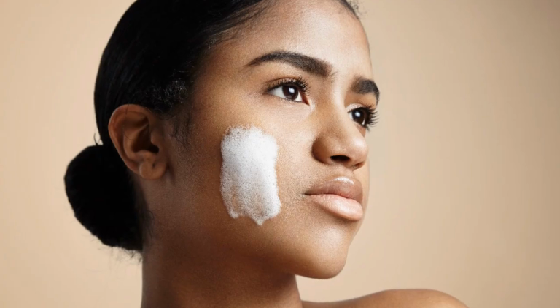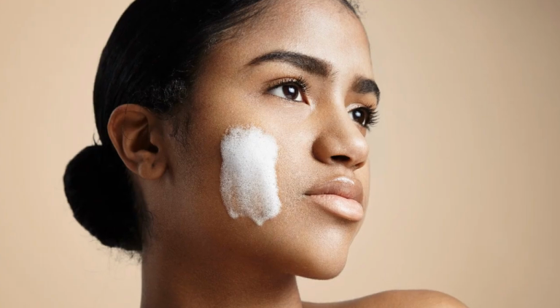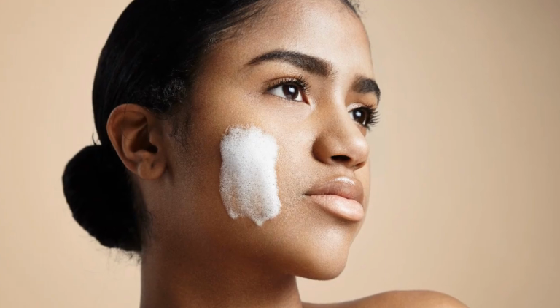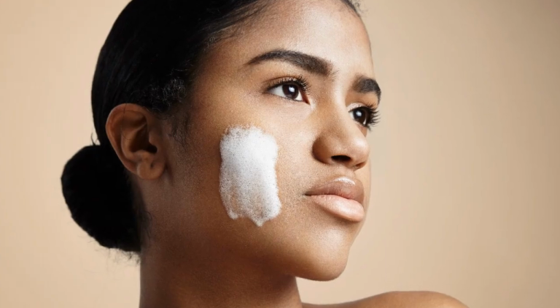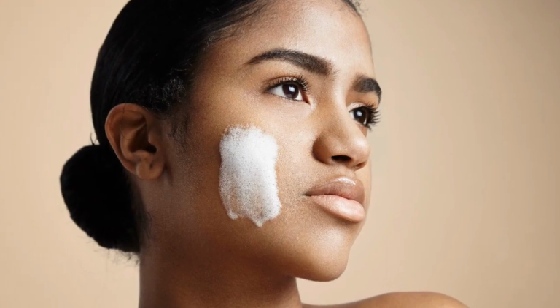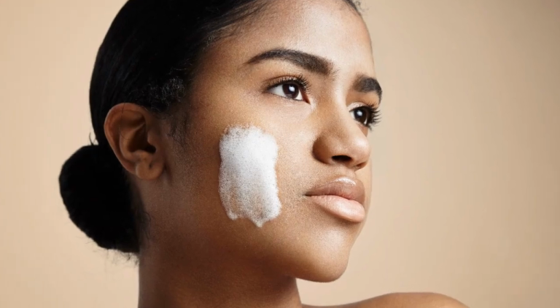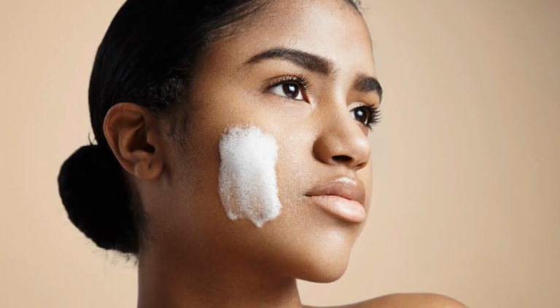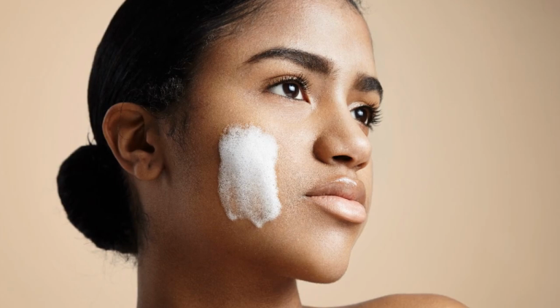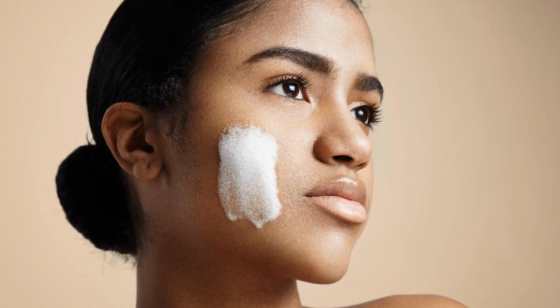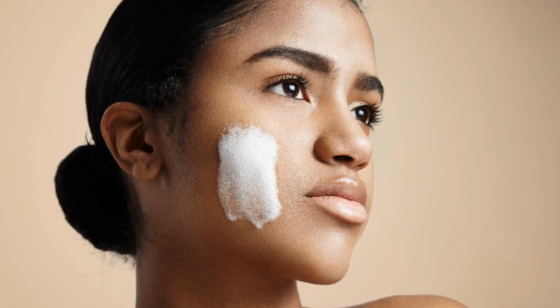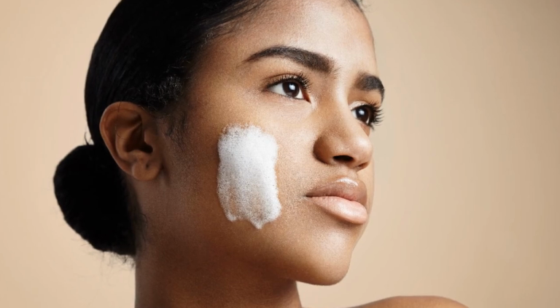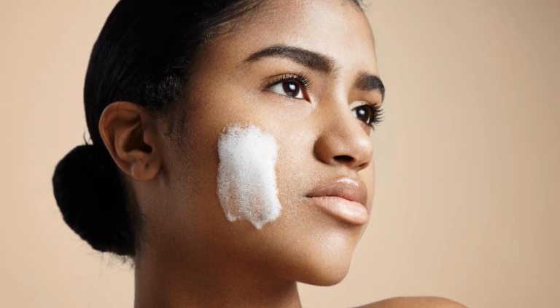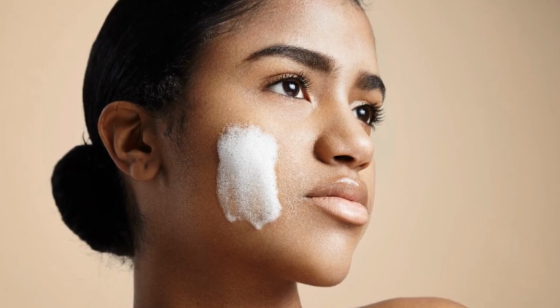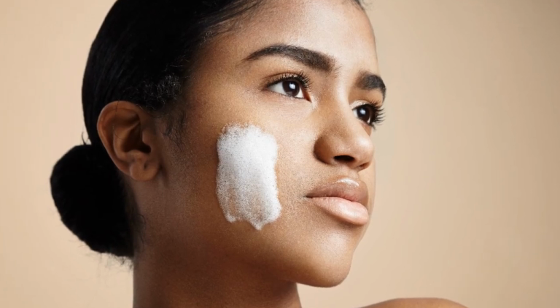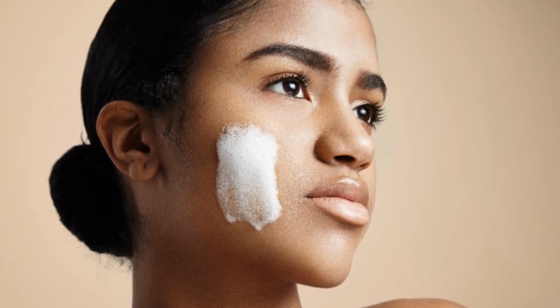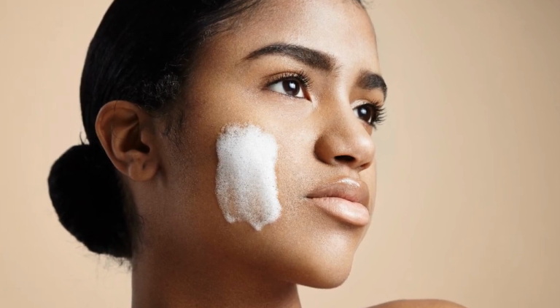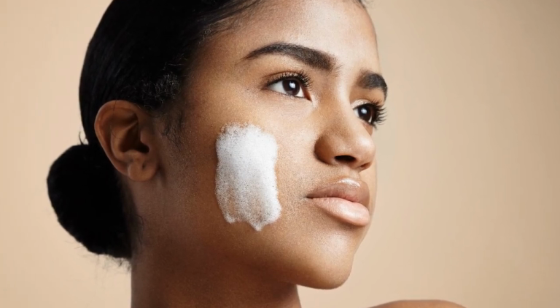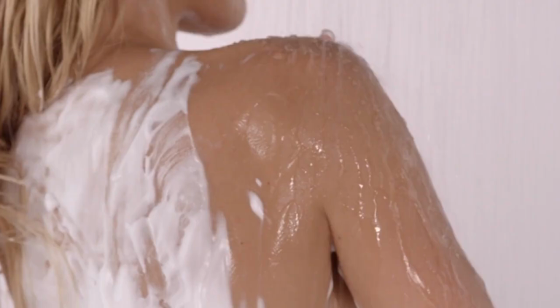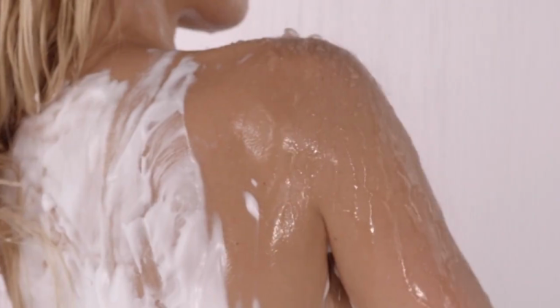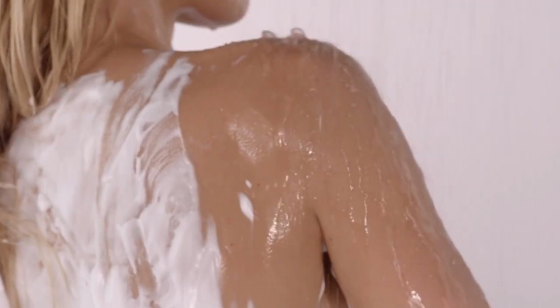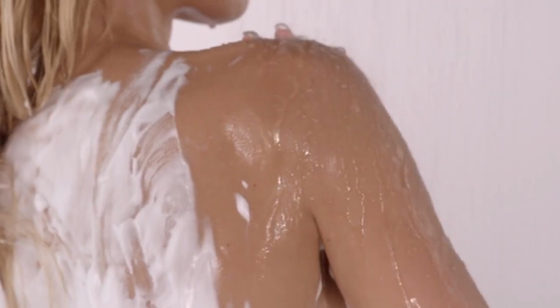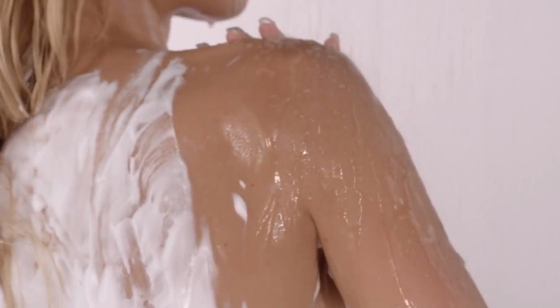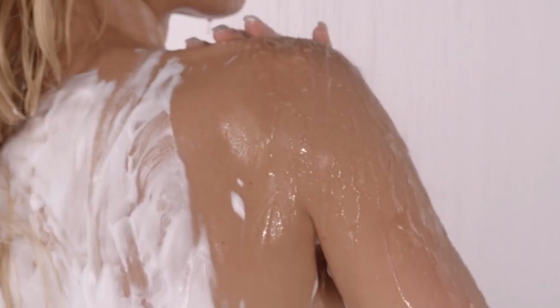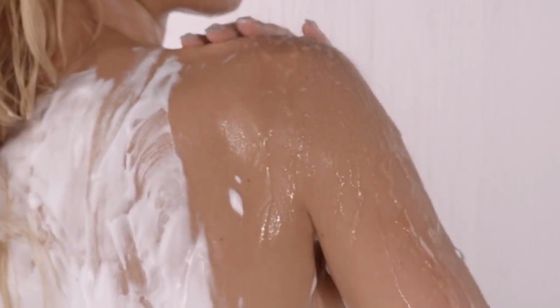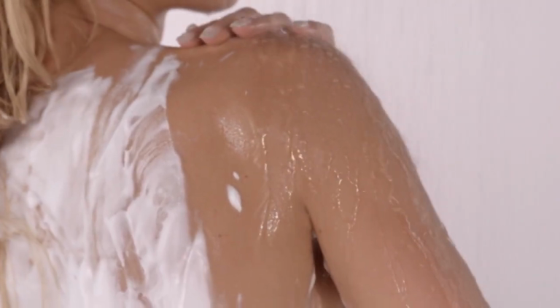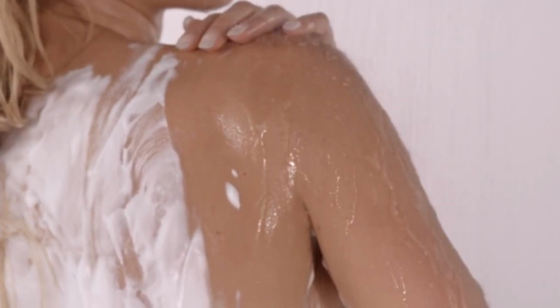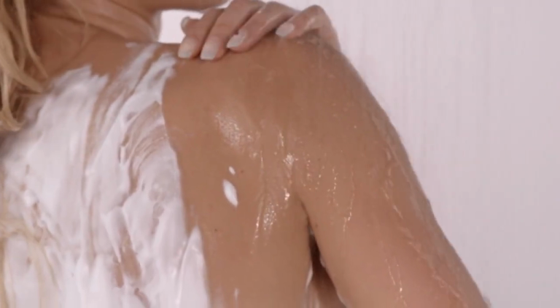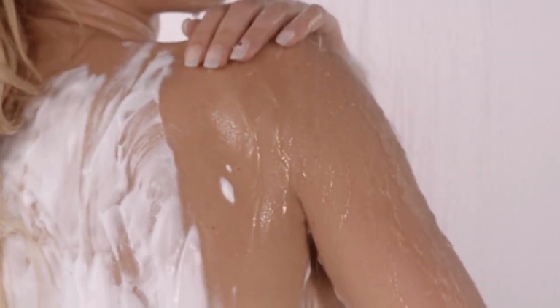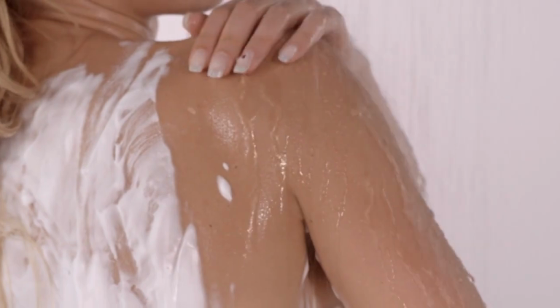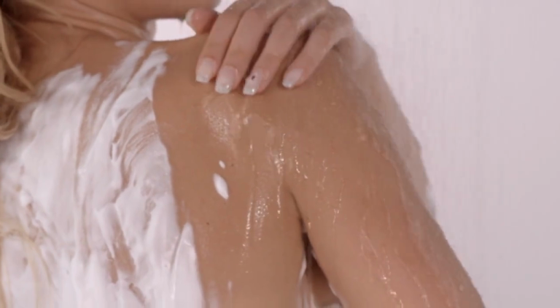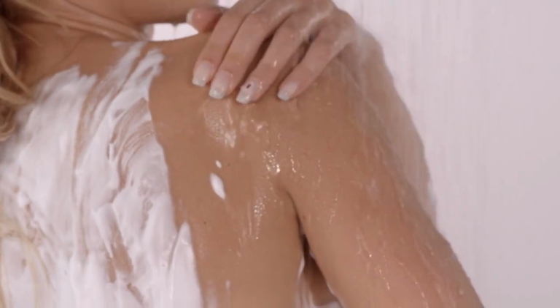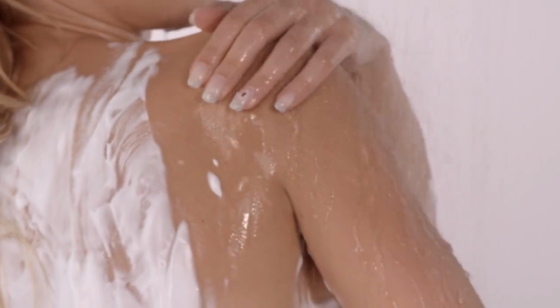Exfoliating is beneficial, but daily exfoliation may irritate your skin. Start with a couple of times a week and focus on rough, textured areas.